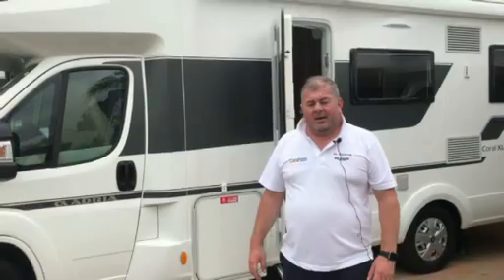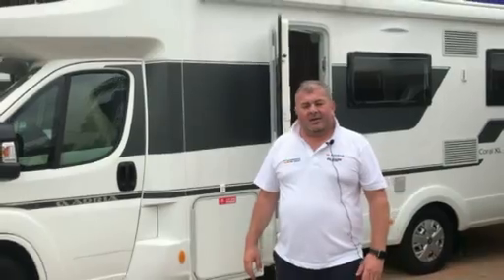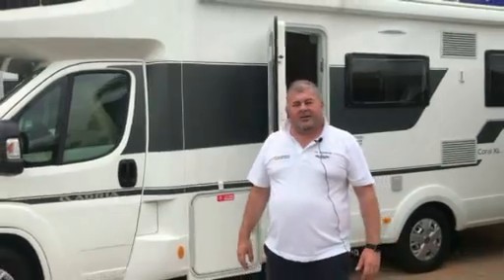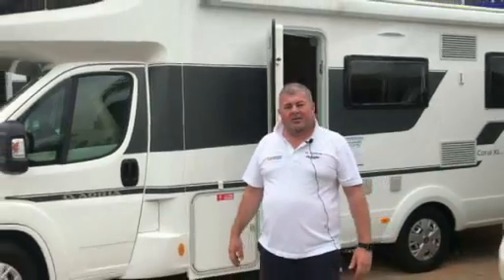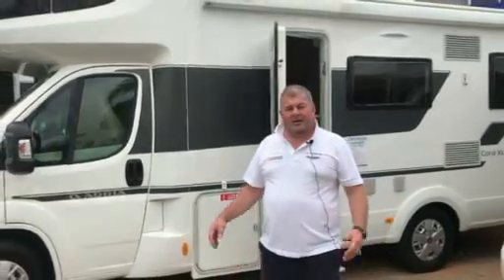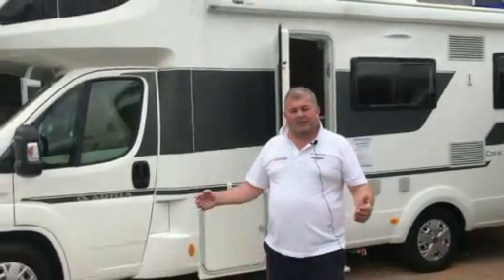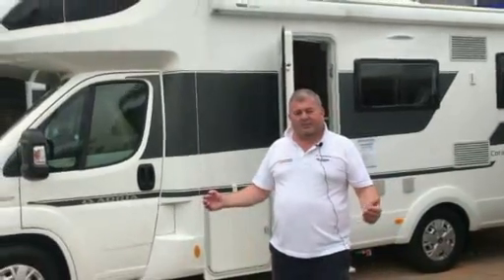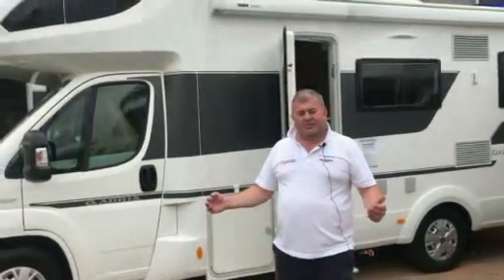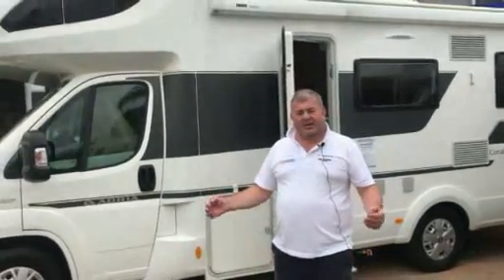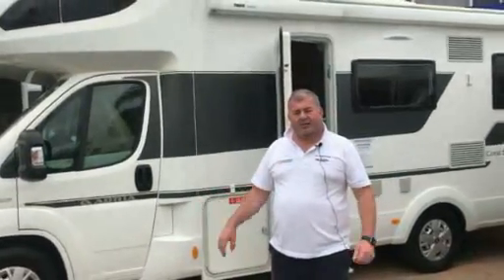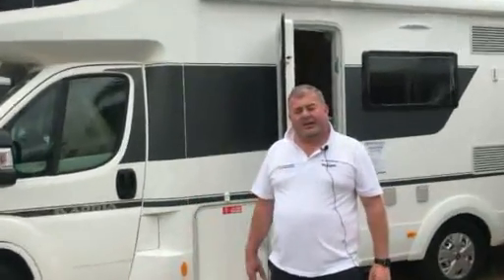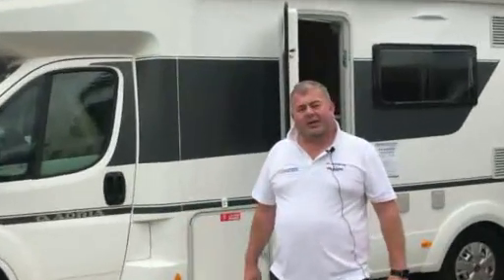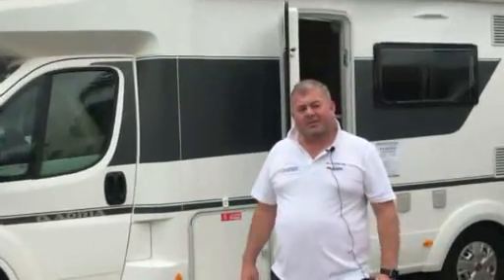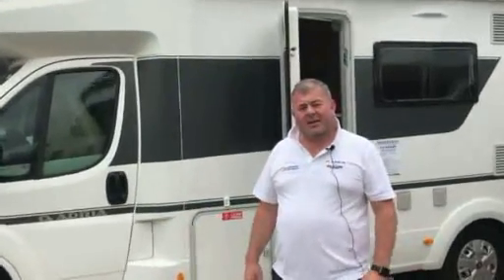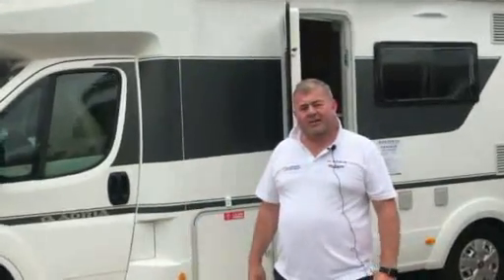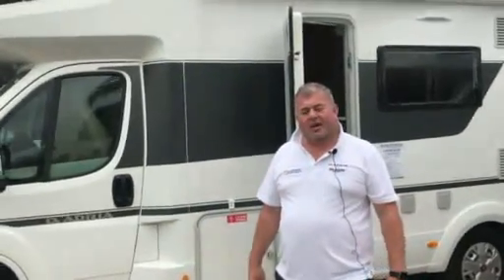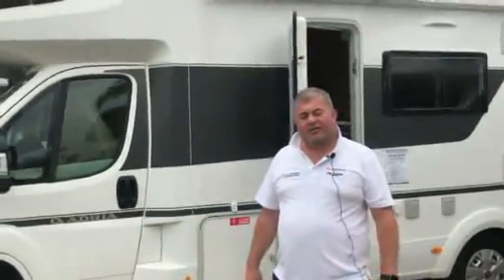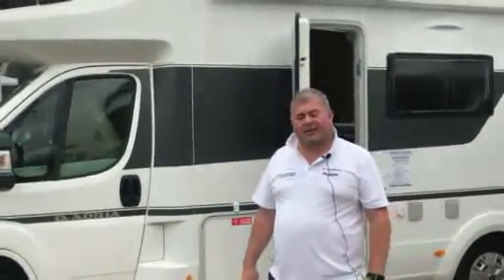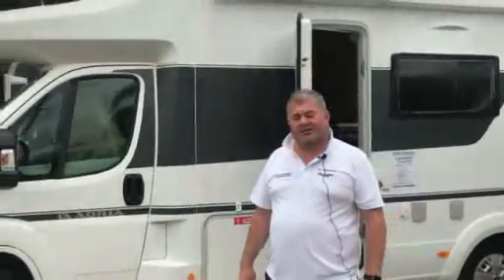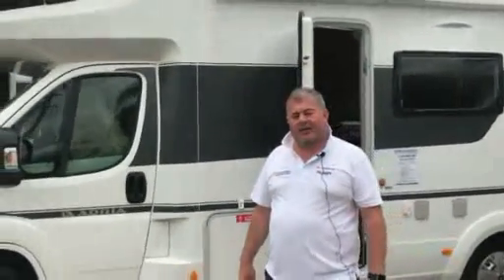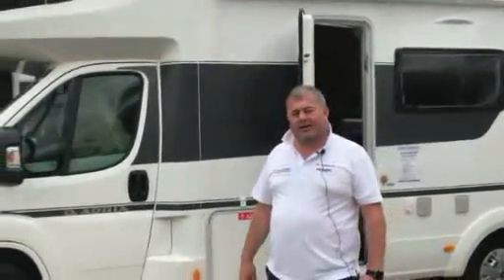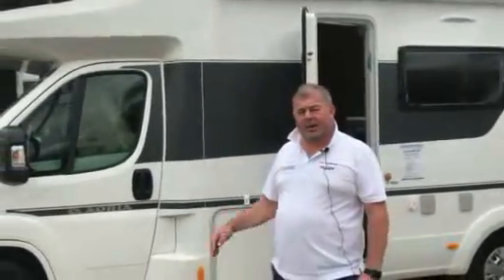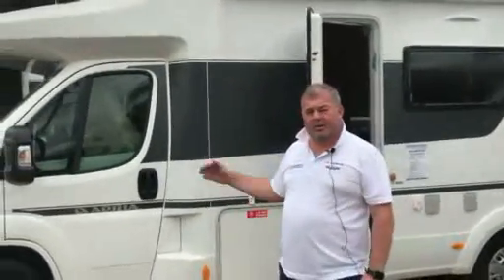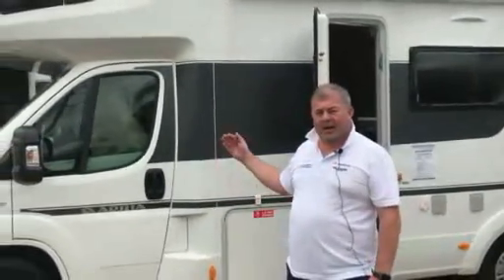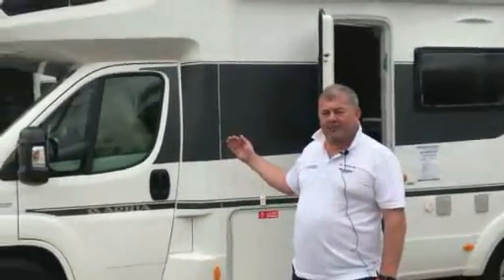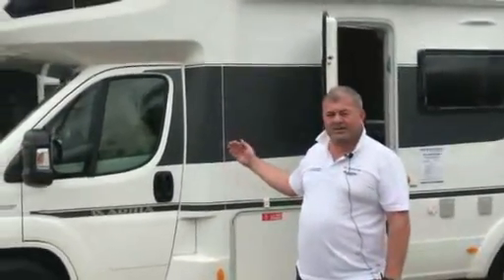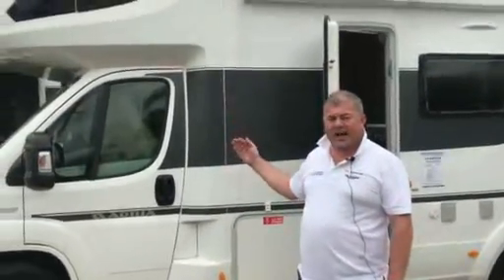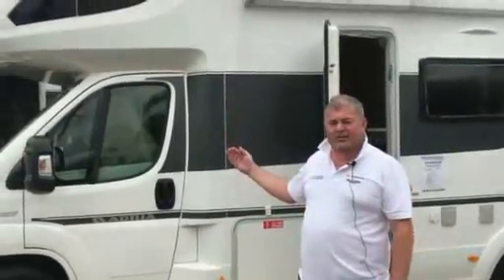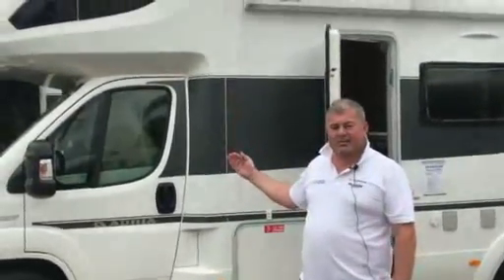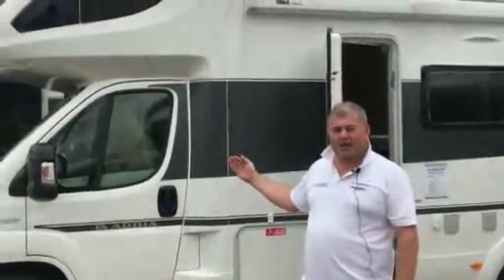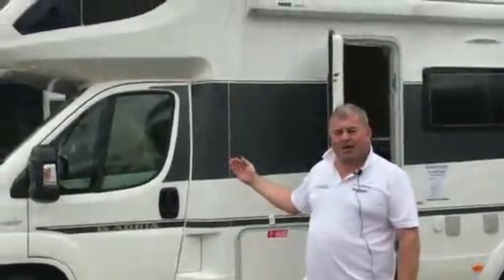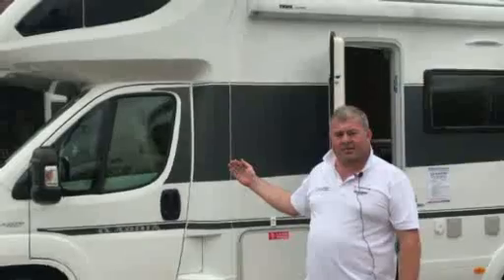Good afternoon. Merry Christmas from Sydney RV. Come and see us over the festive period and come and look at our range of Adria motorhomes.